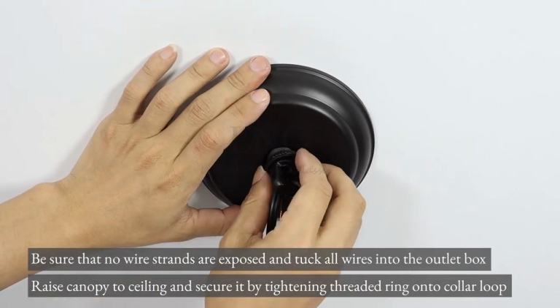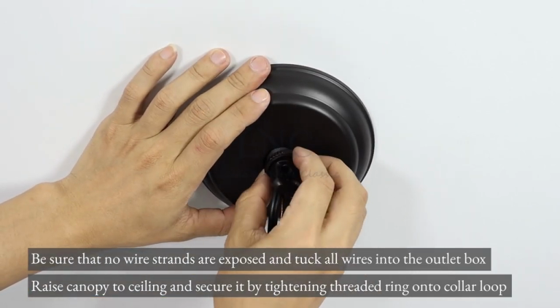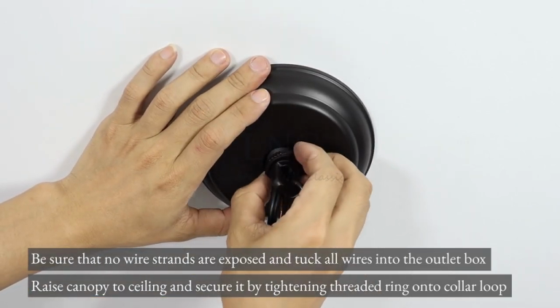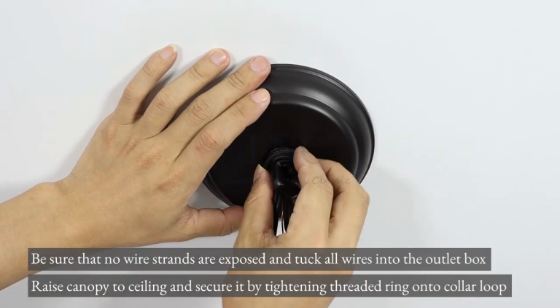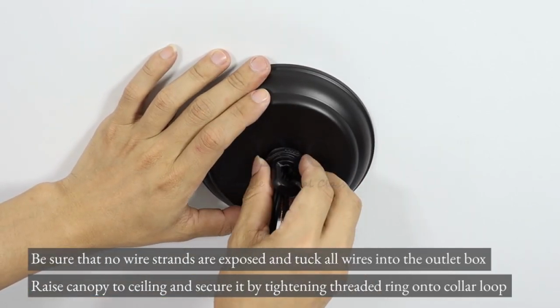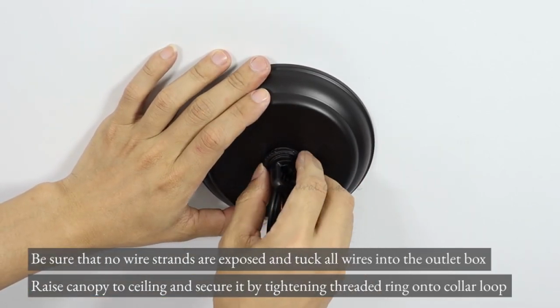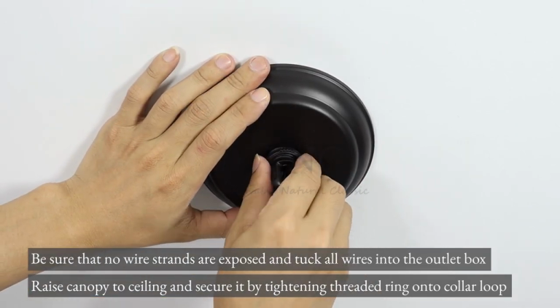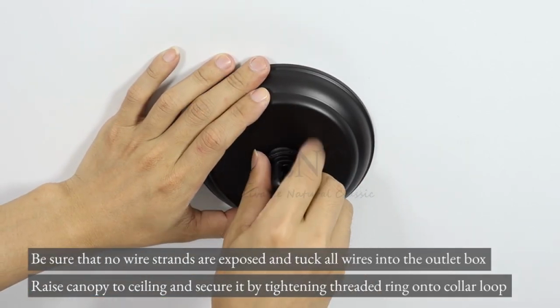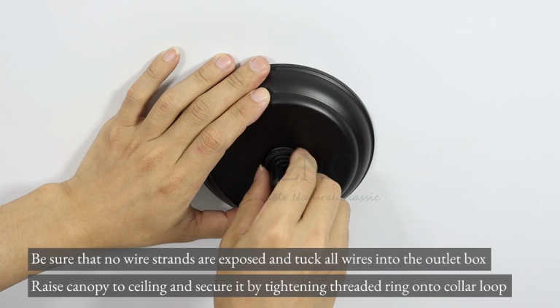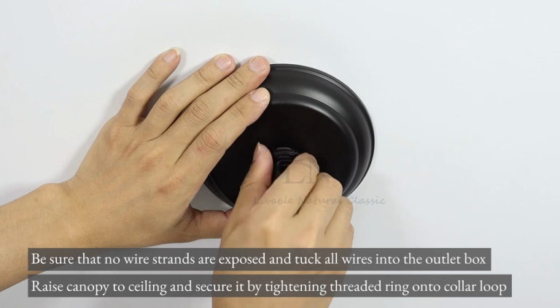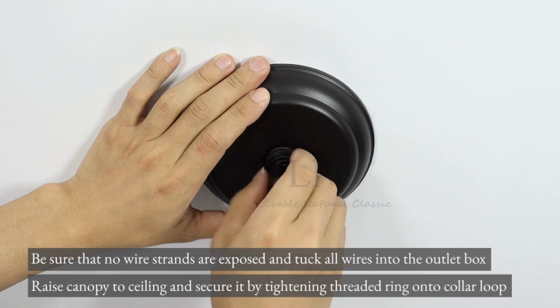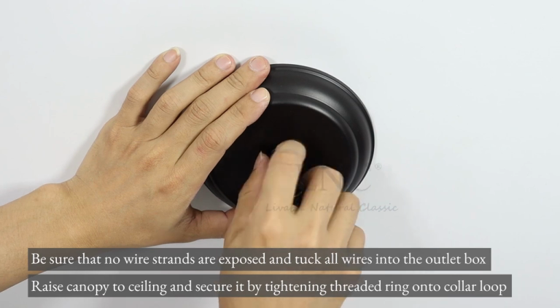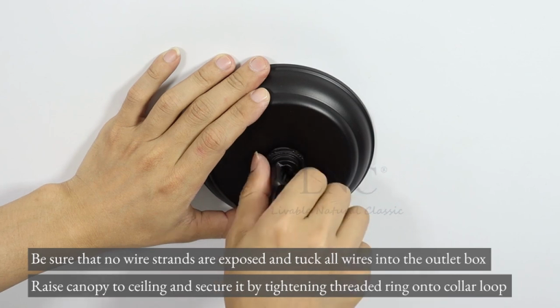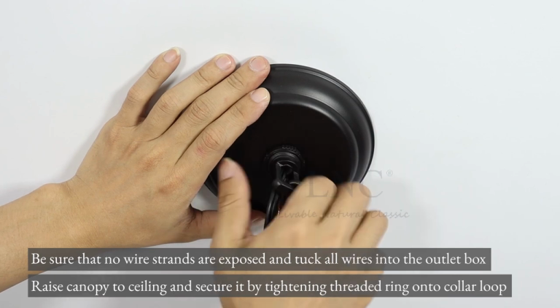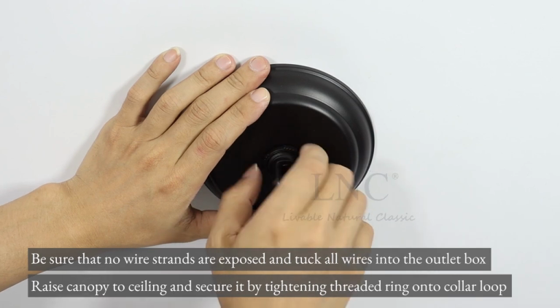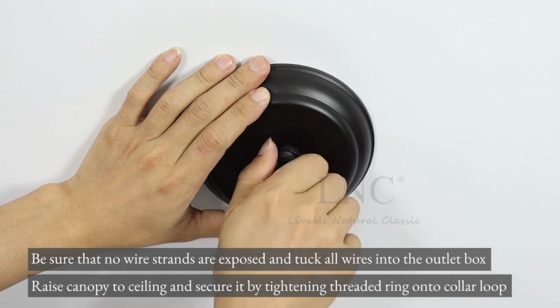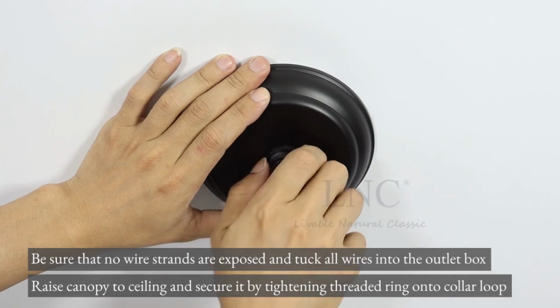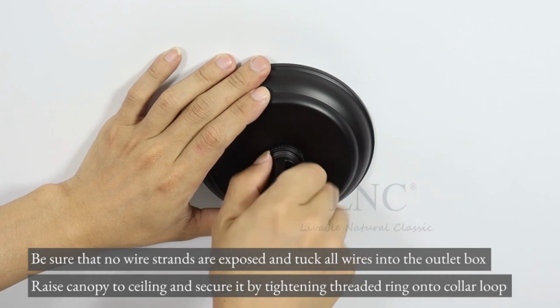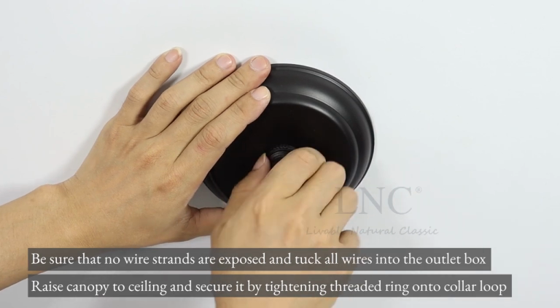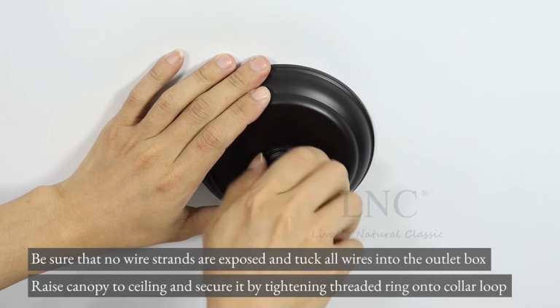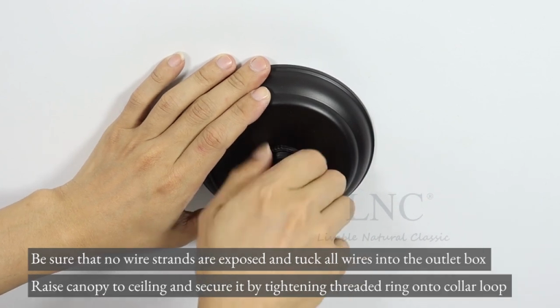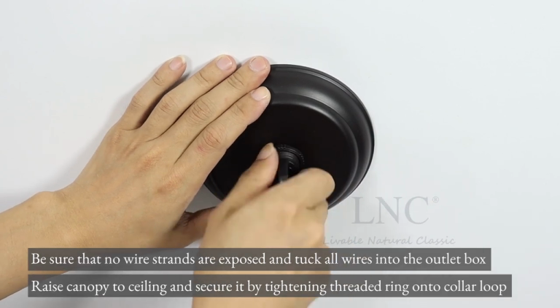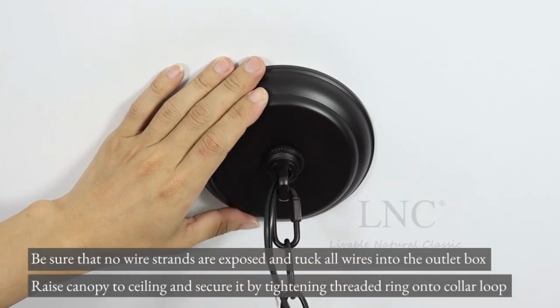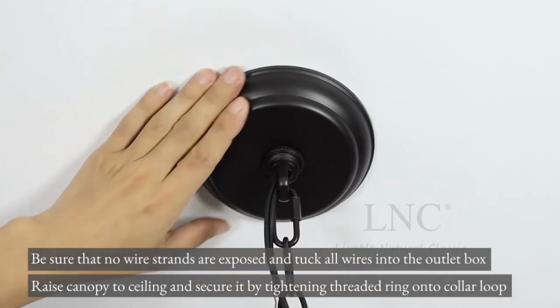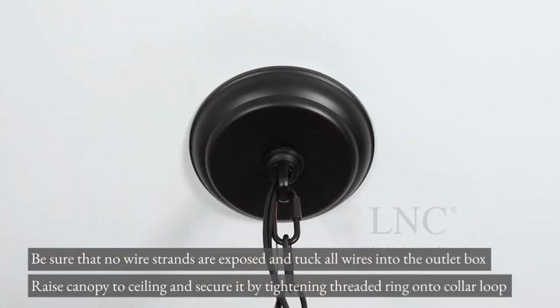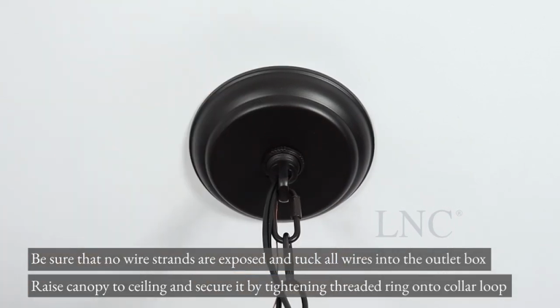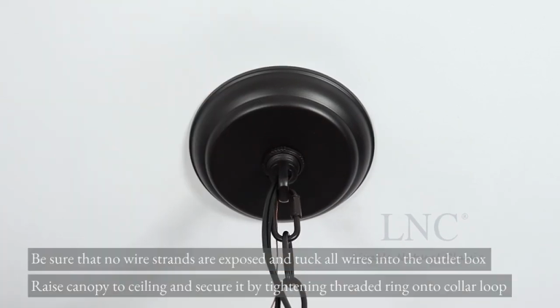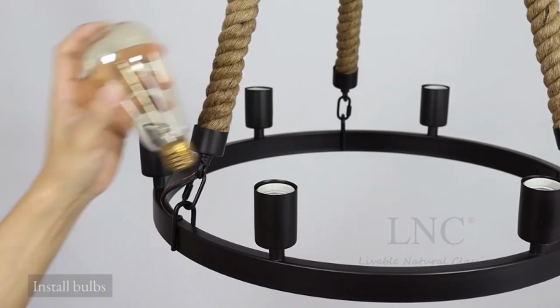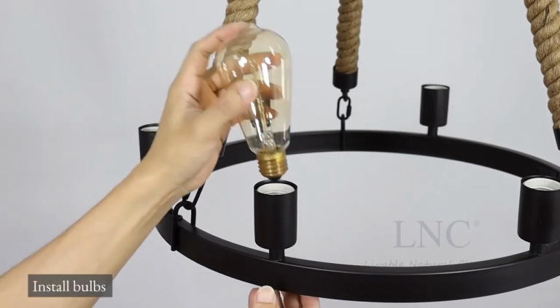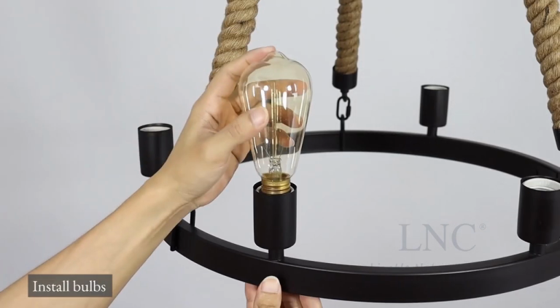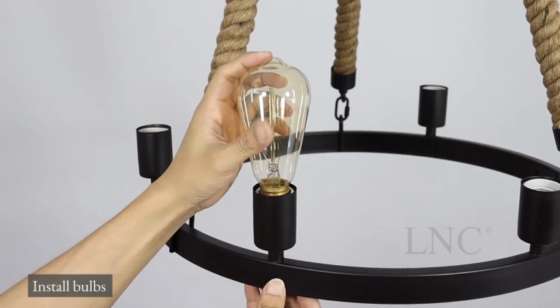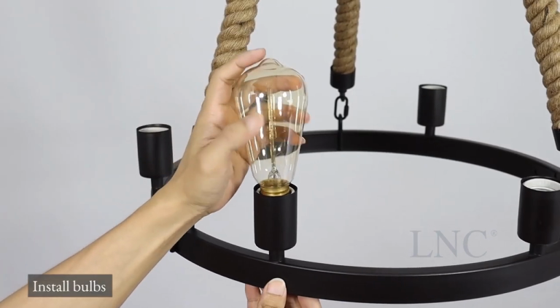Raise the canopy to the ceiling and secure by tightening the threaded ring onto the collar loop. Install bulbs.